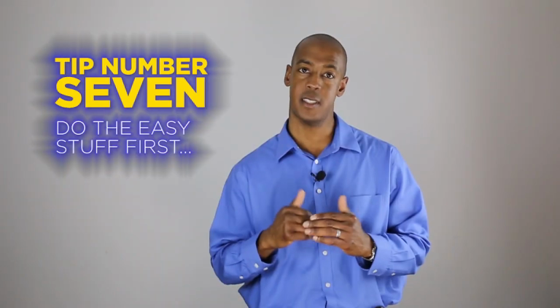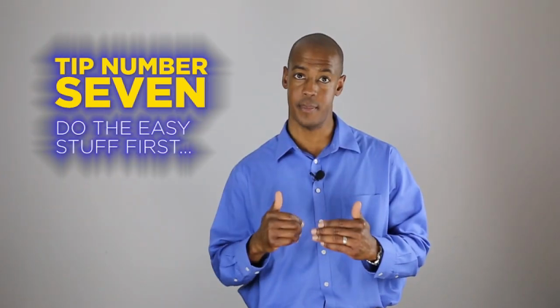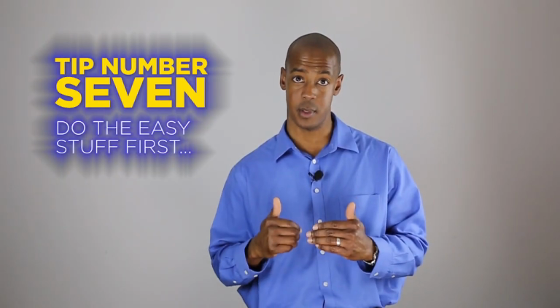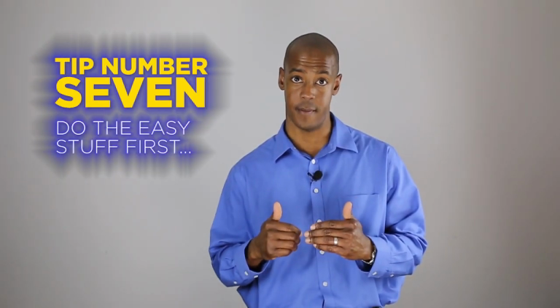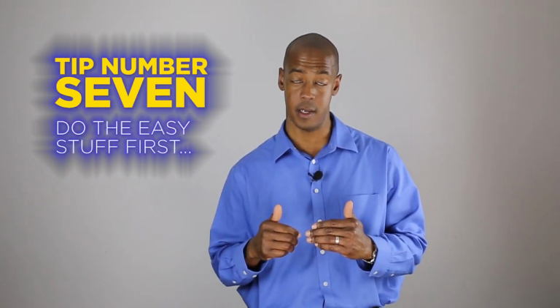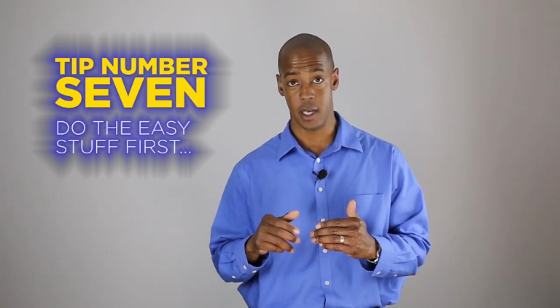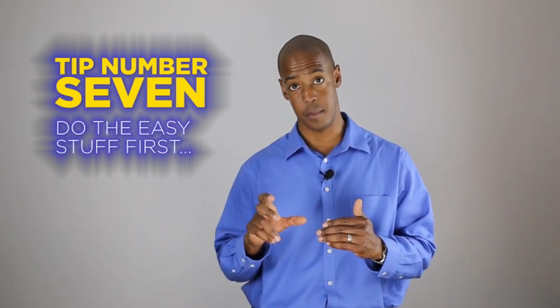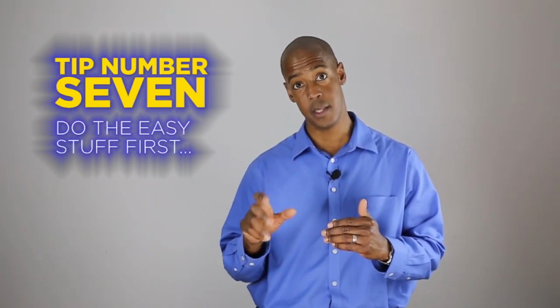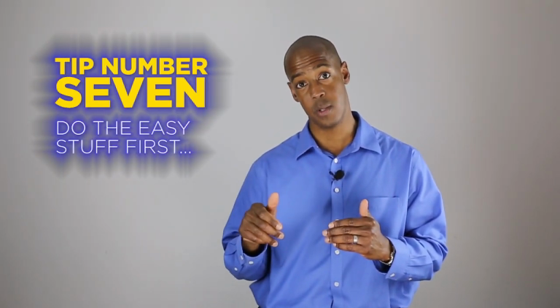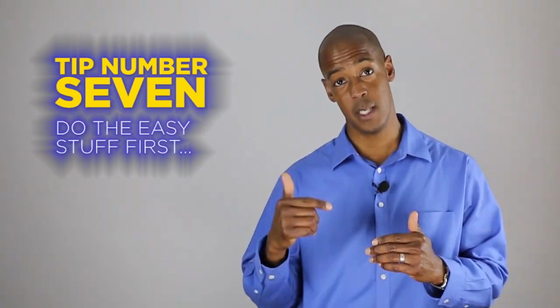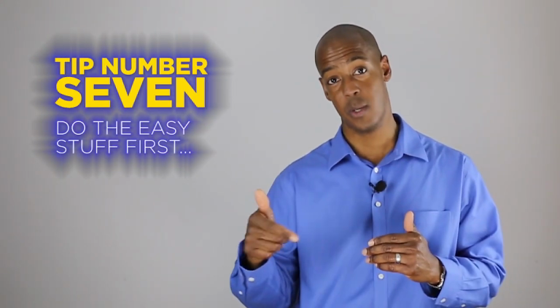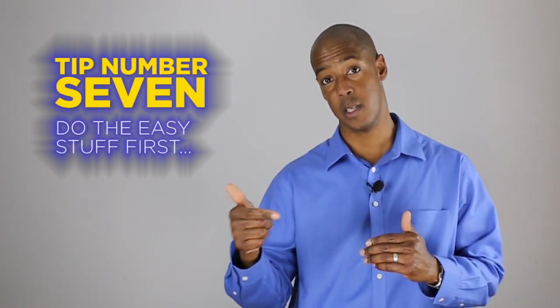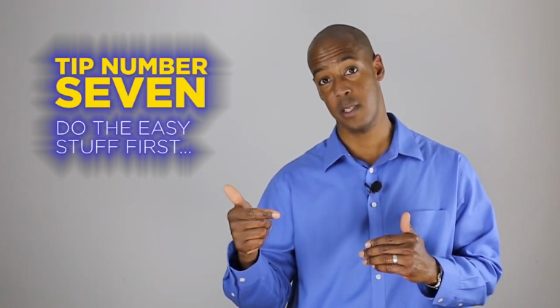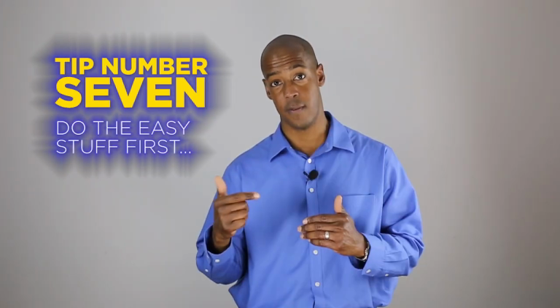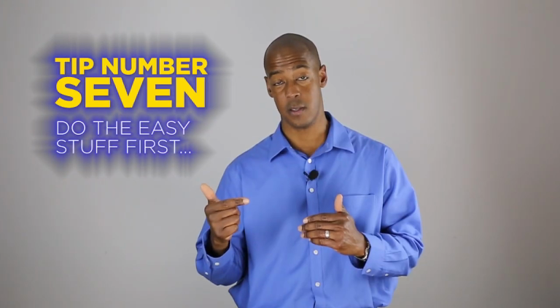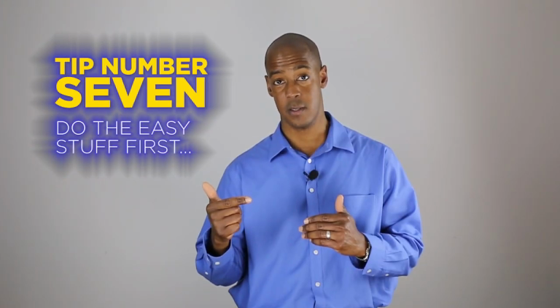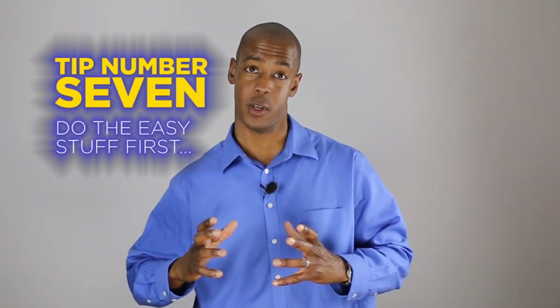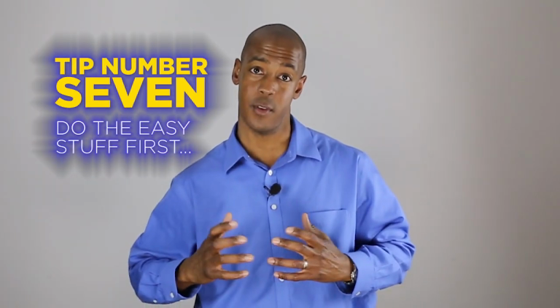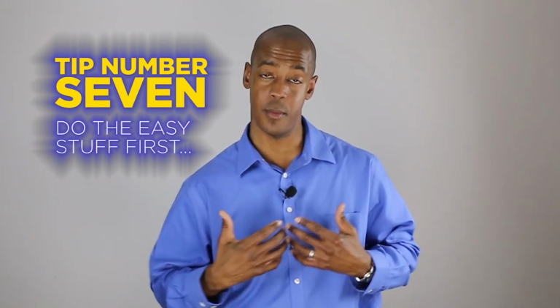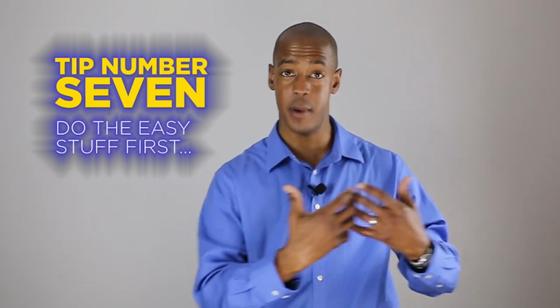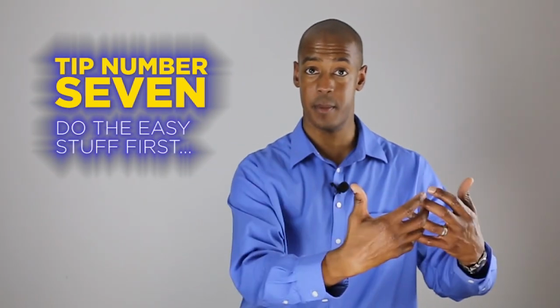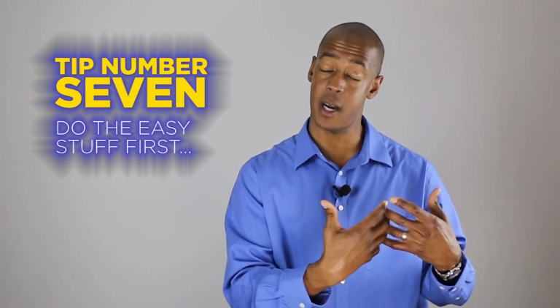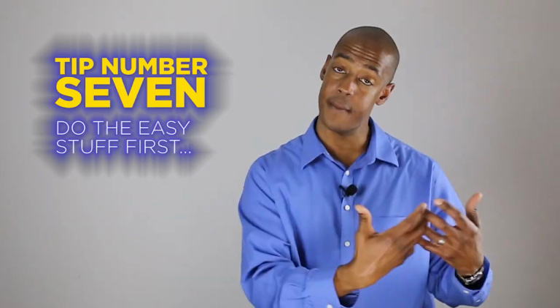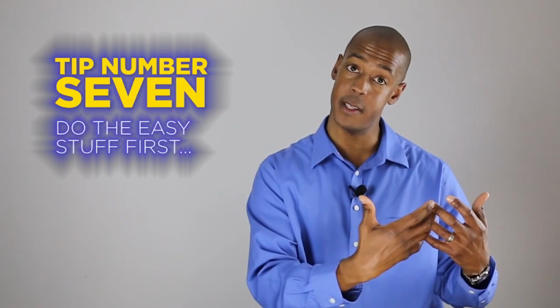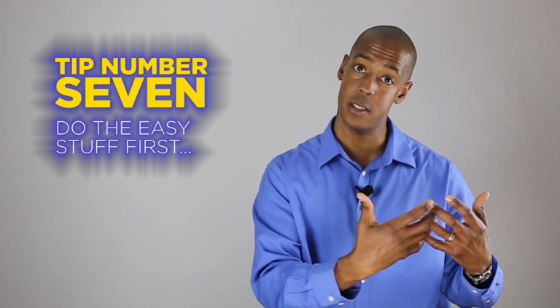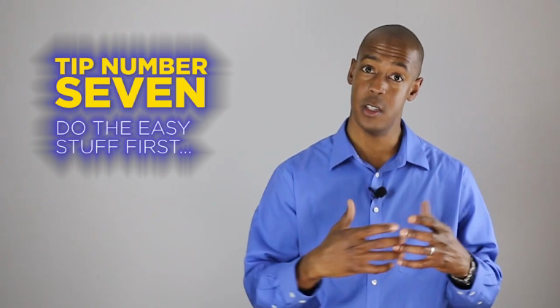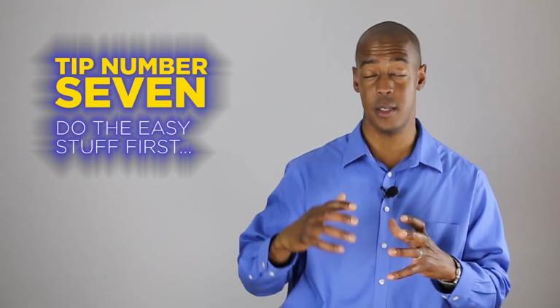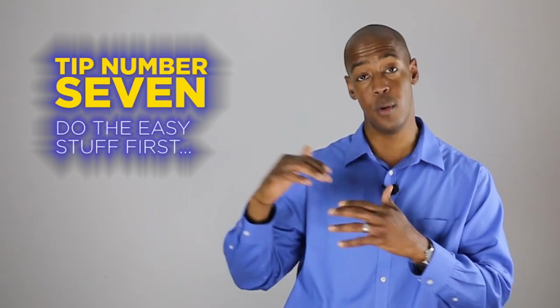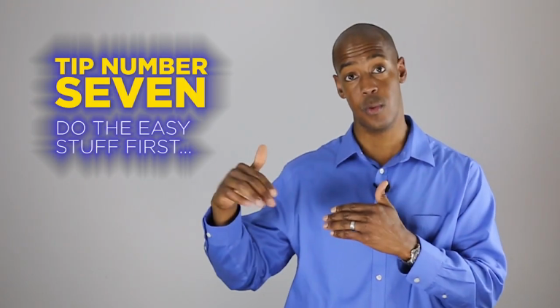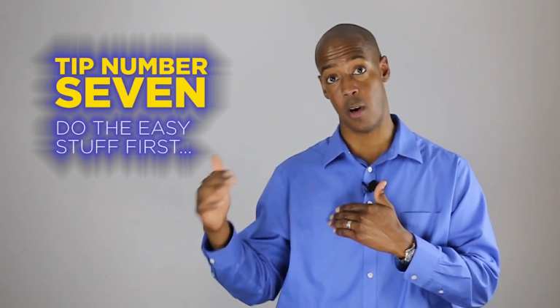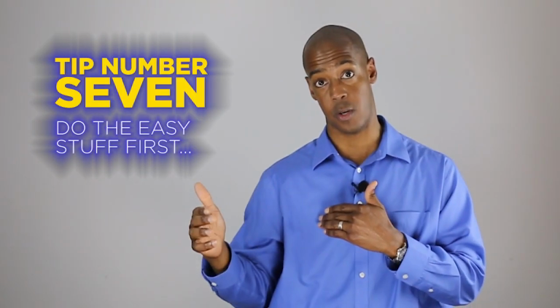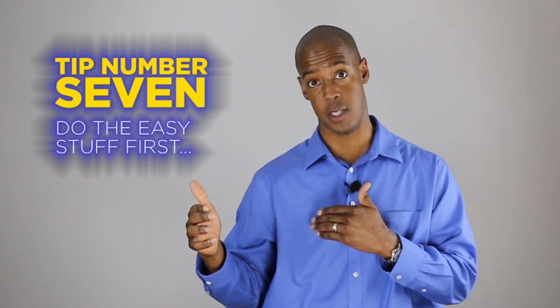Tip number seven. Complete those easy questions first — that'll give you the momentum and confidence to move through the harder questions.